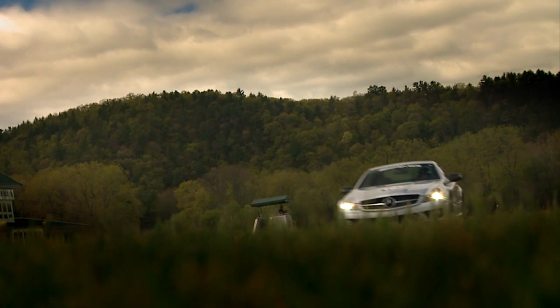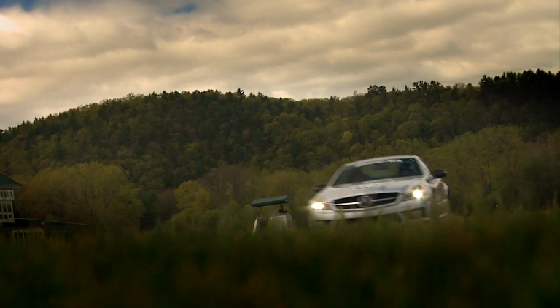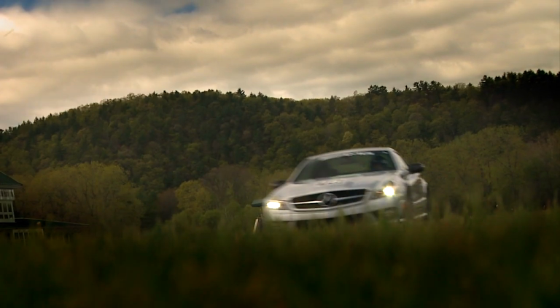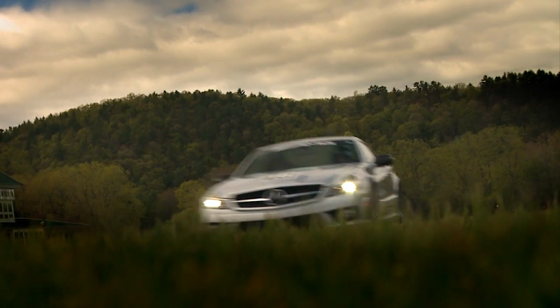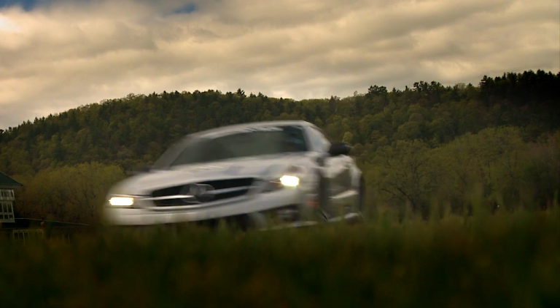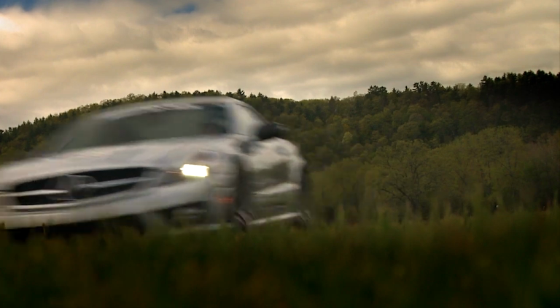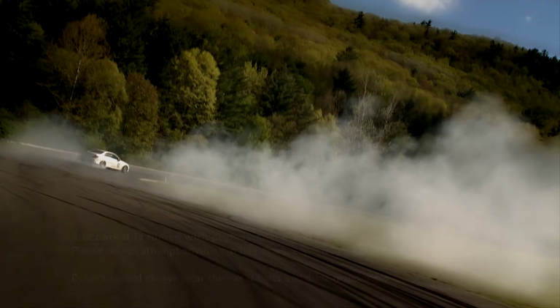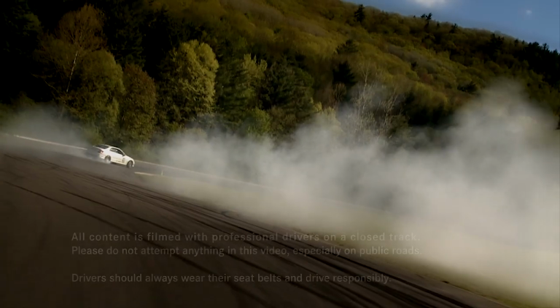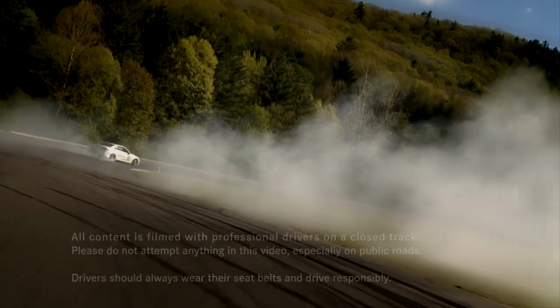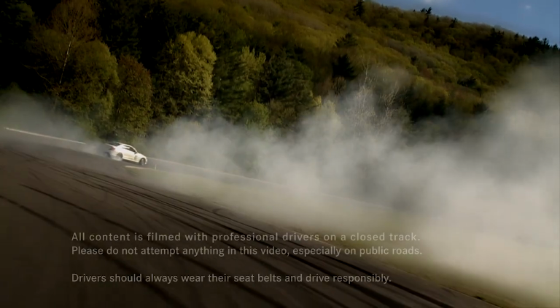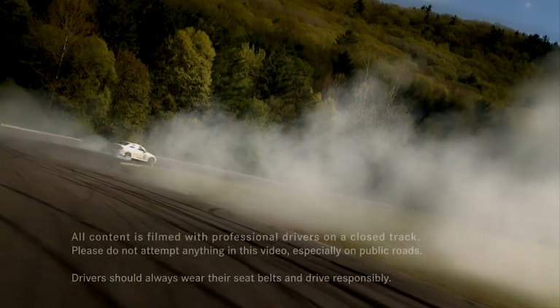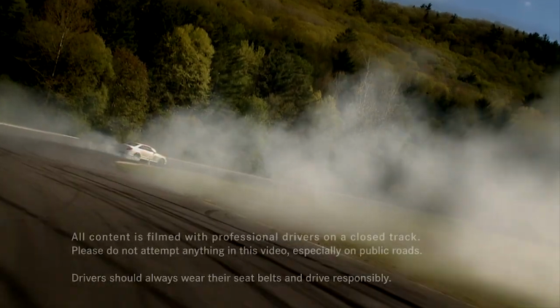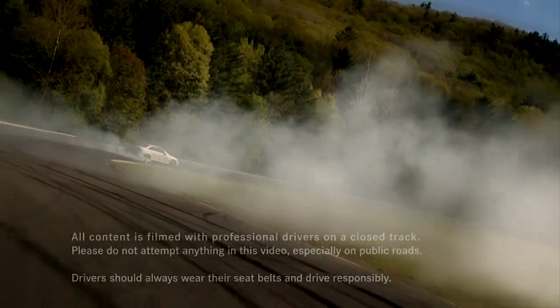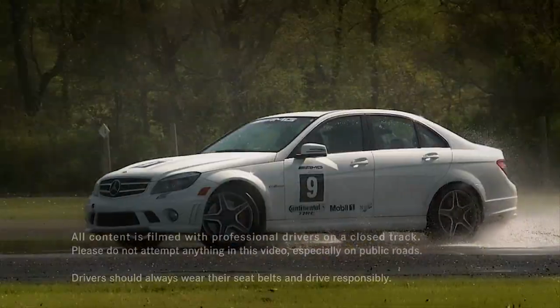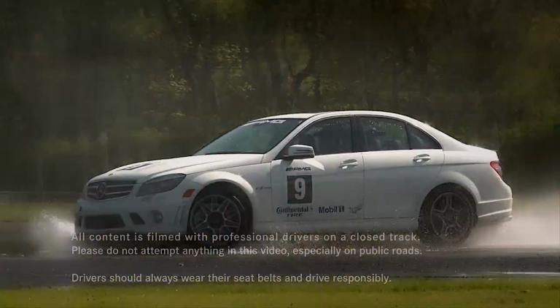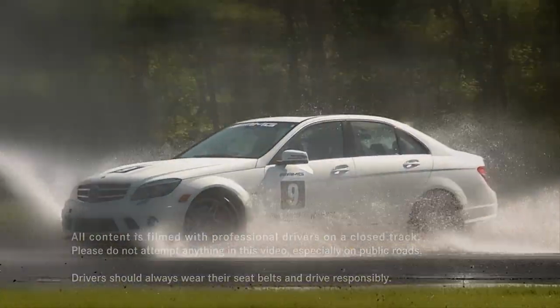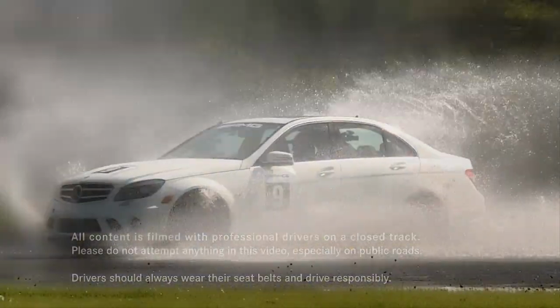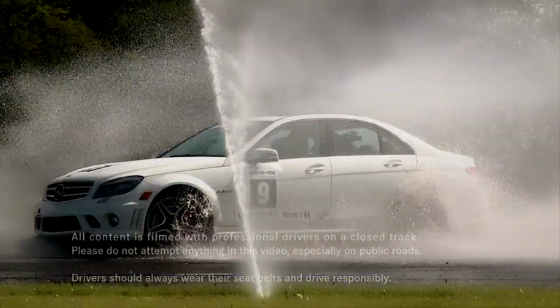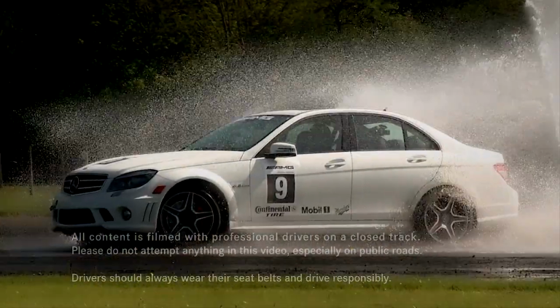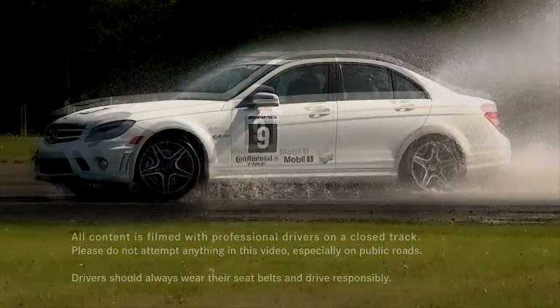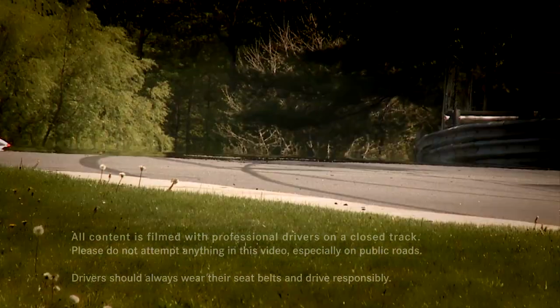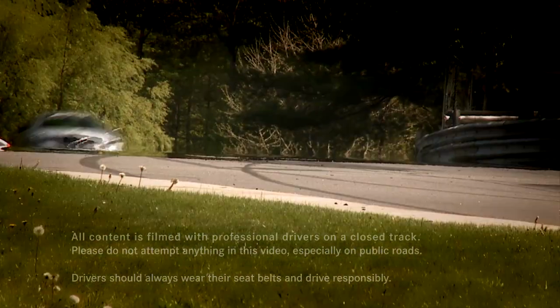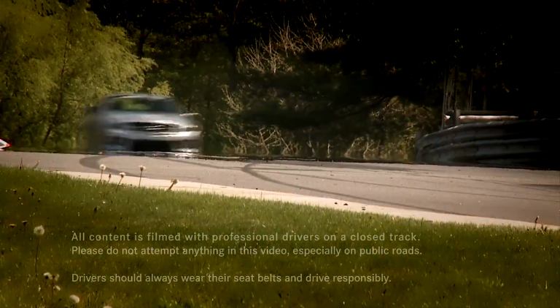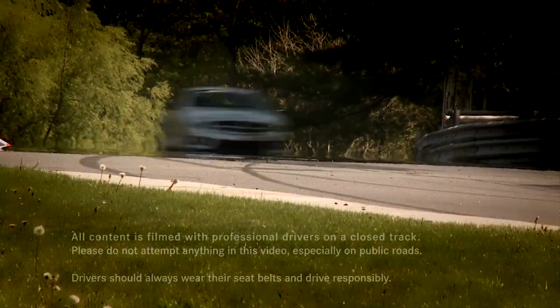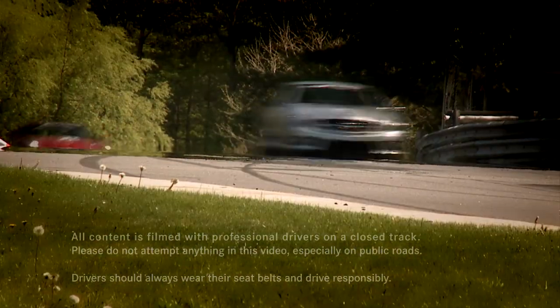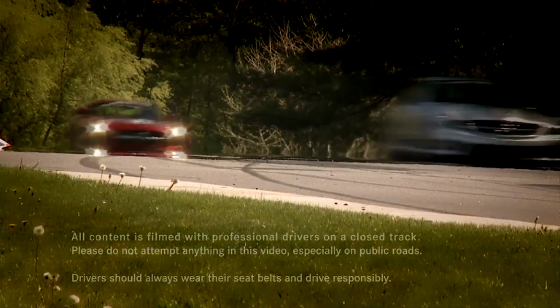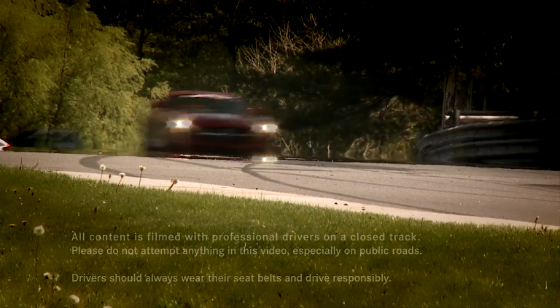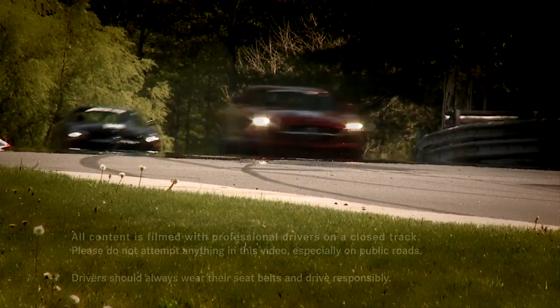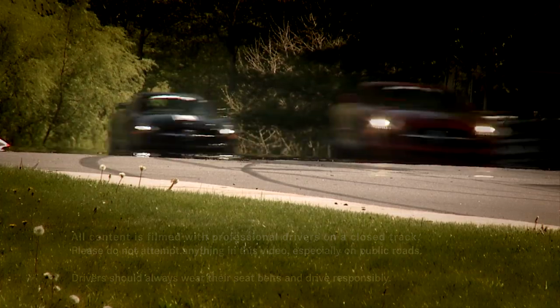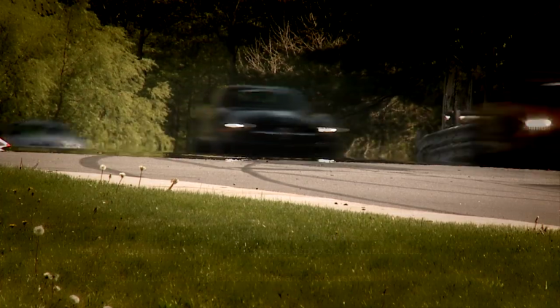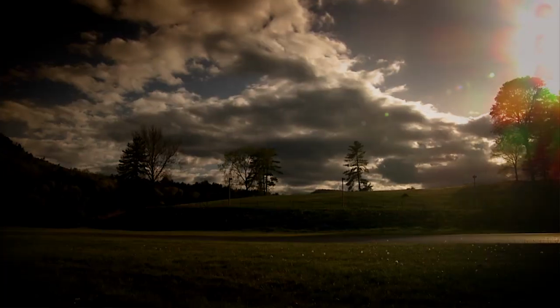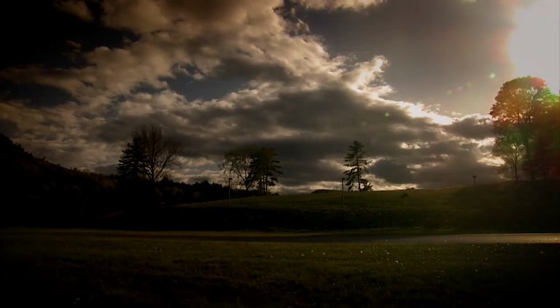All the content was filmed on a closed course by professional drivers. Do not try this on public roads. Always wear your seatbelt and drive responsibly.